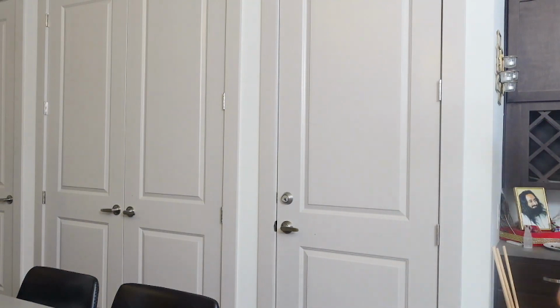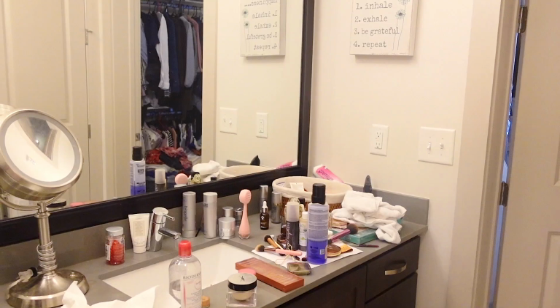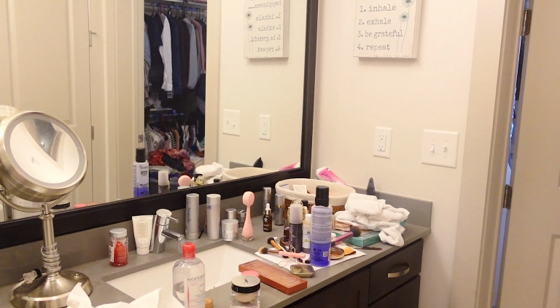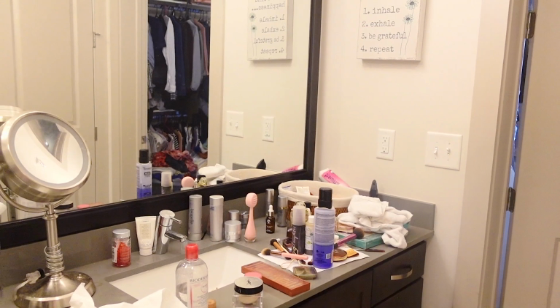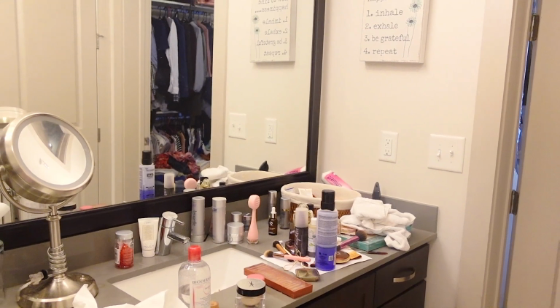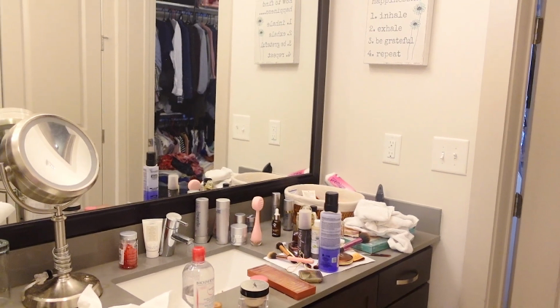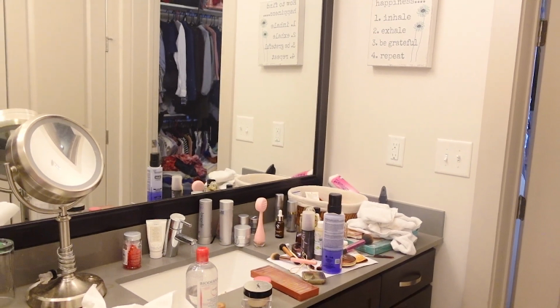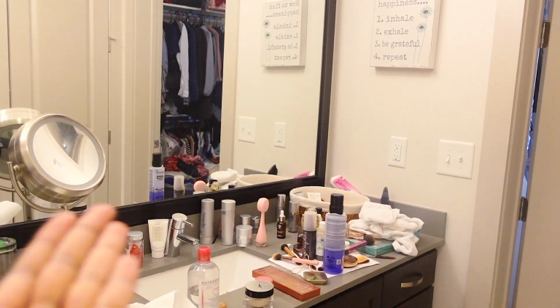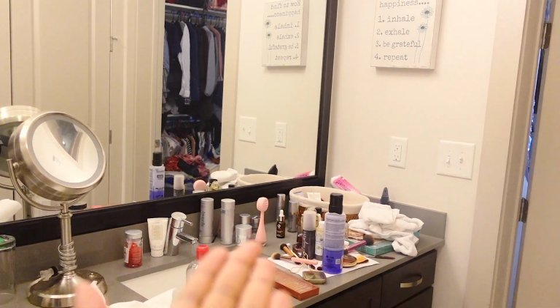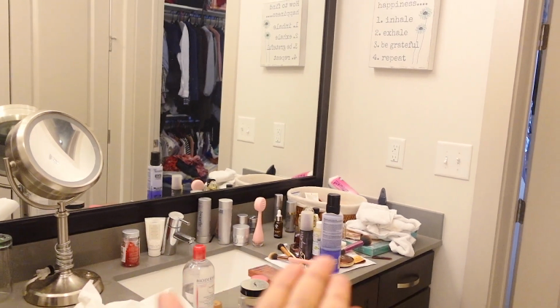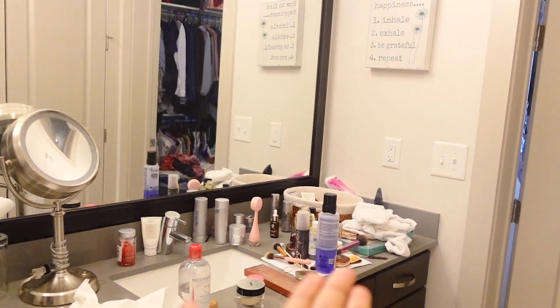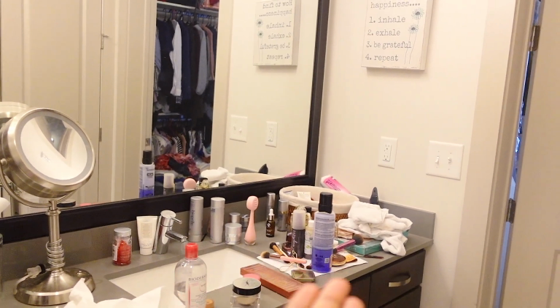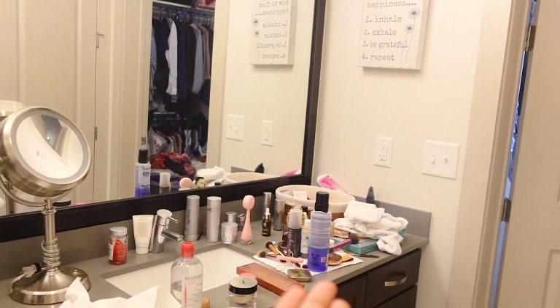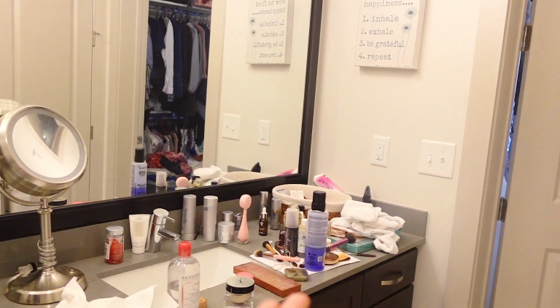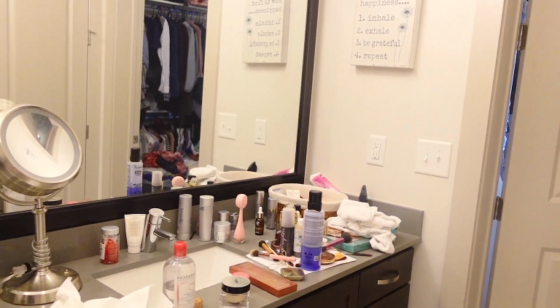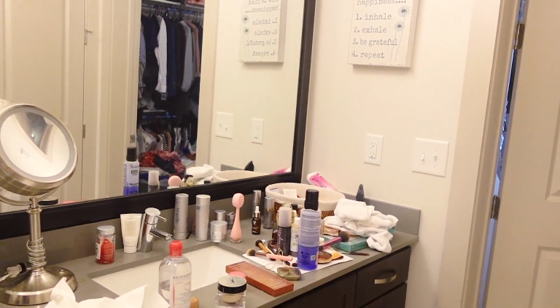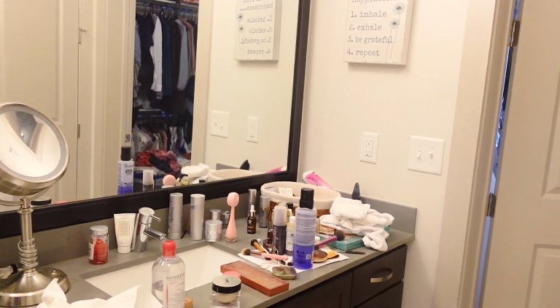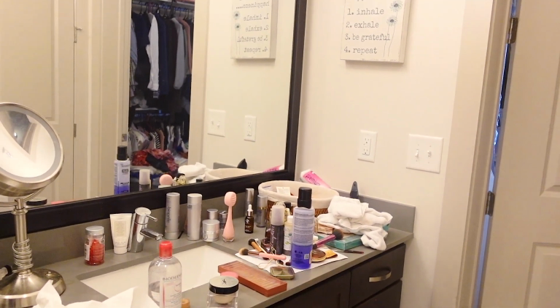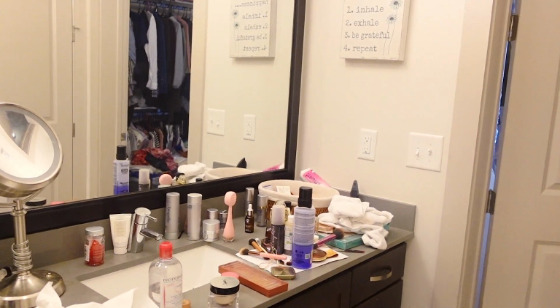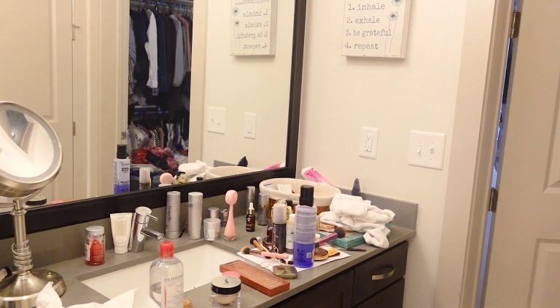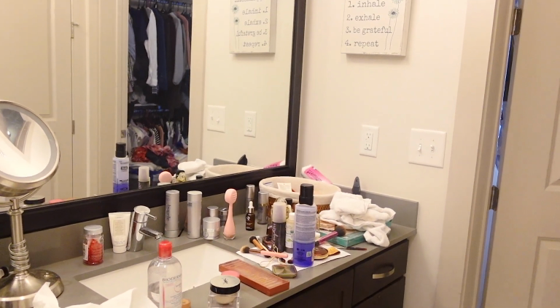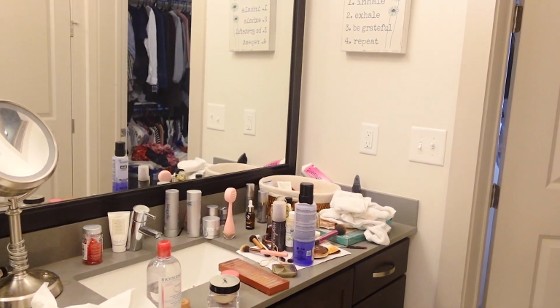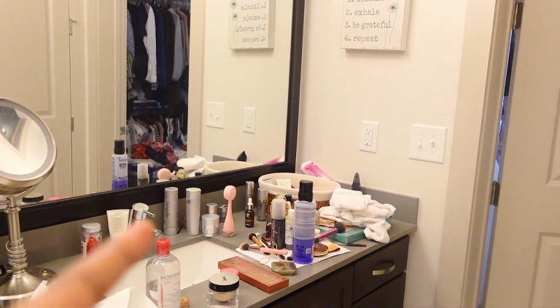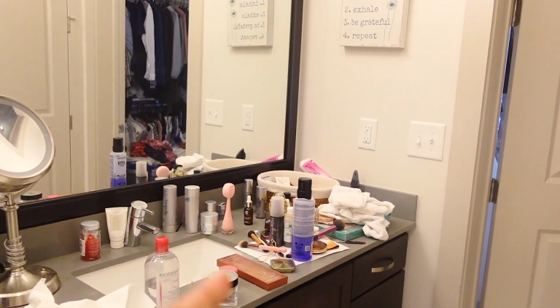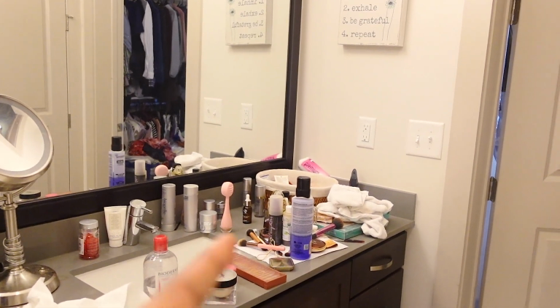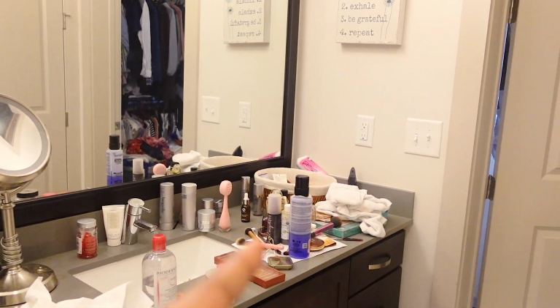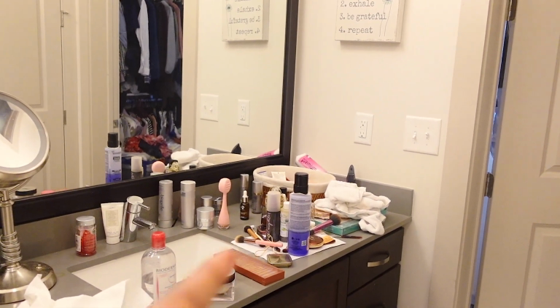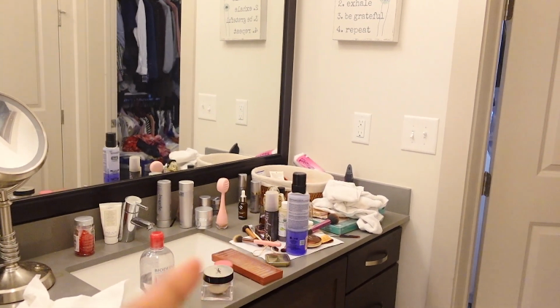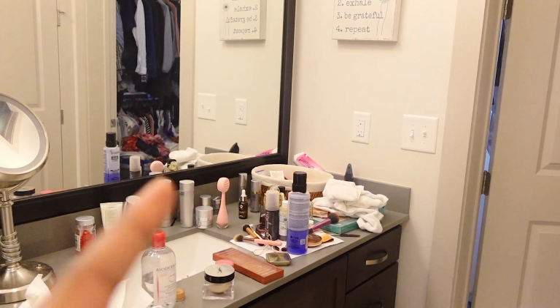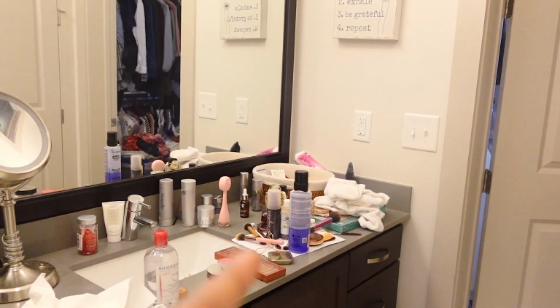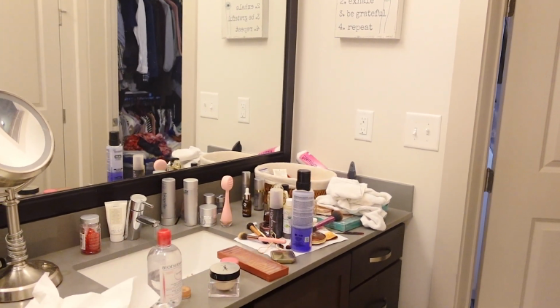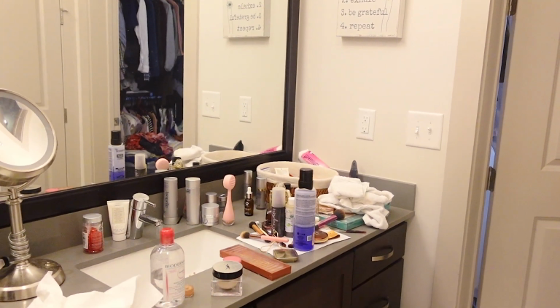Okay, so this is the current situation of the bathroom and we're going to tackle this right now.